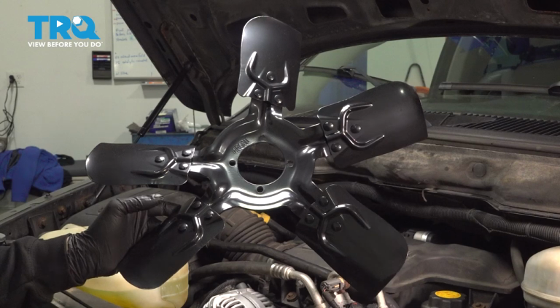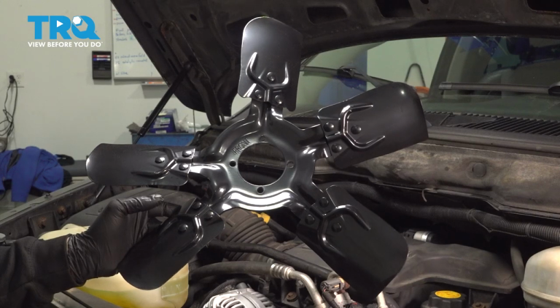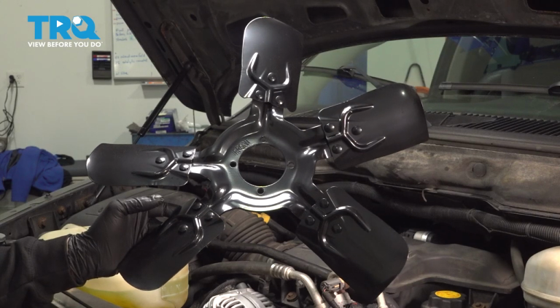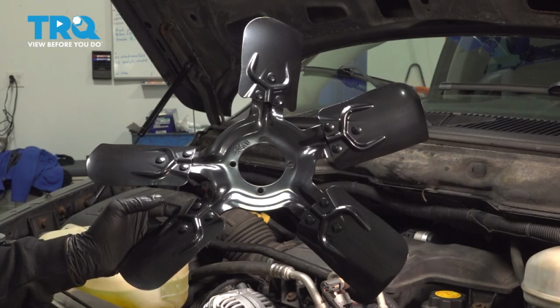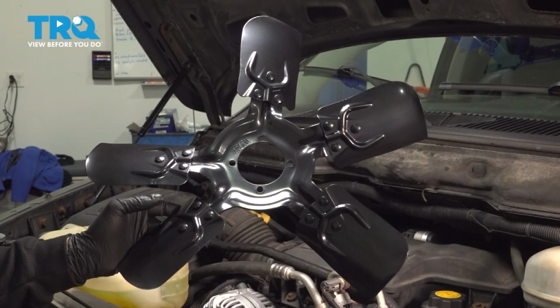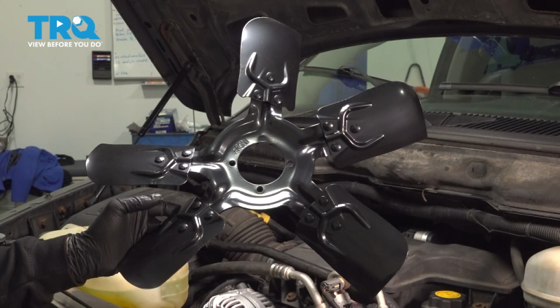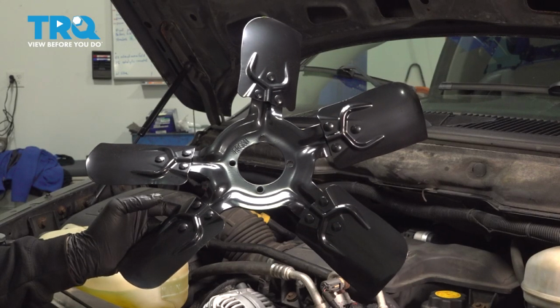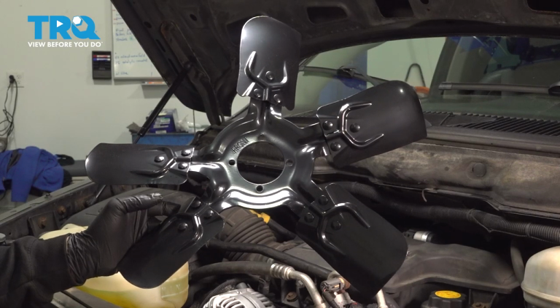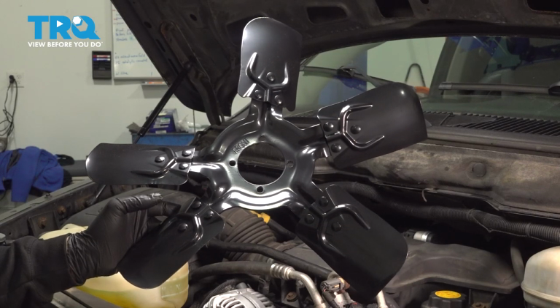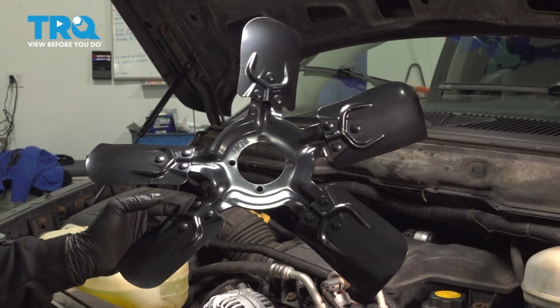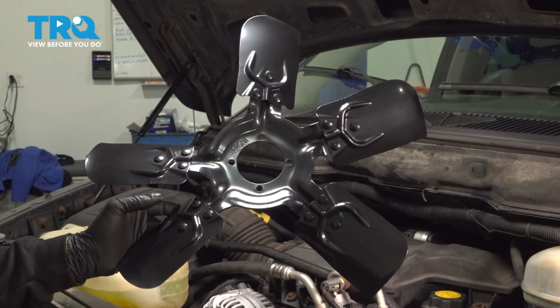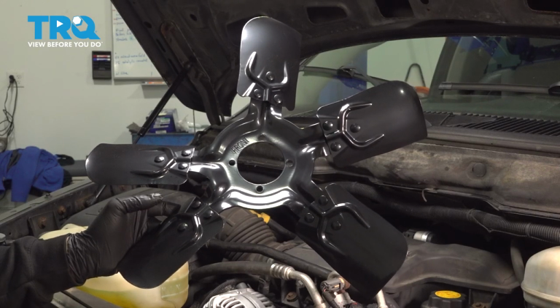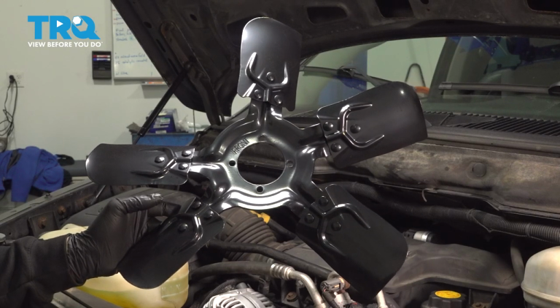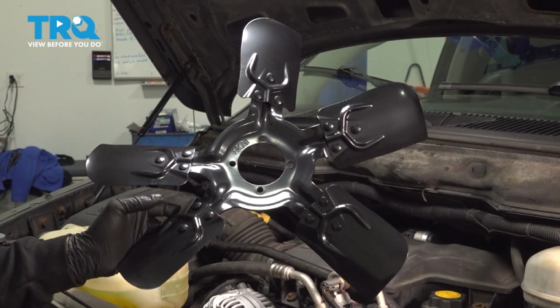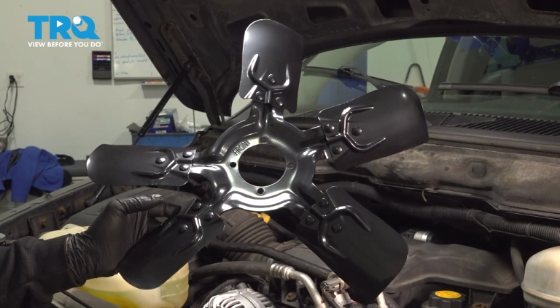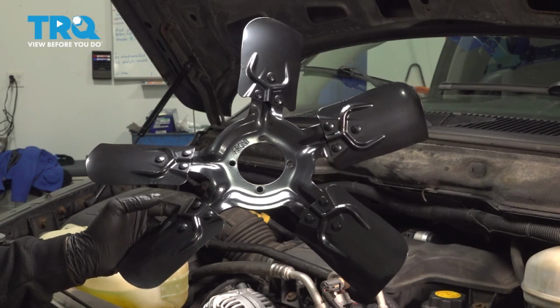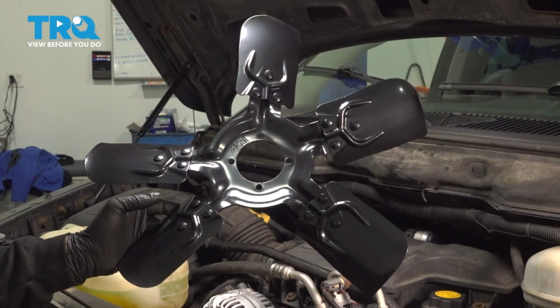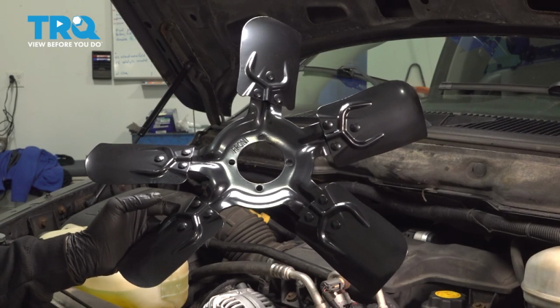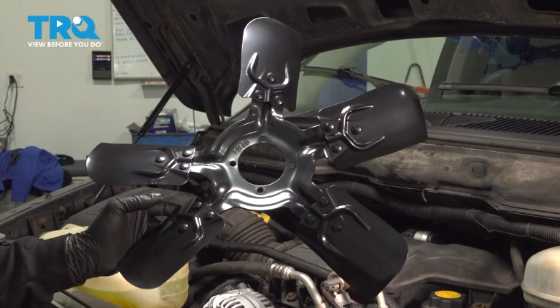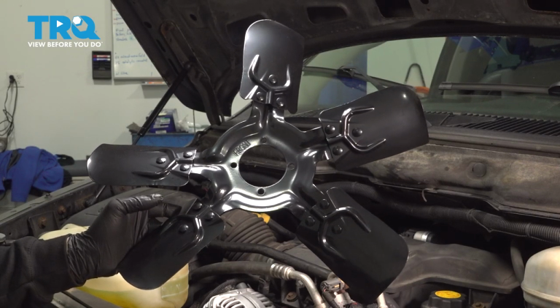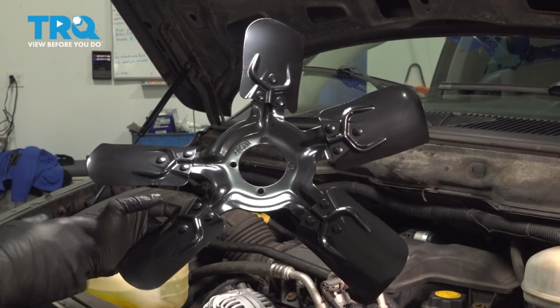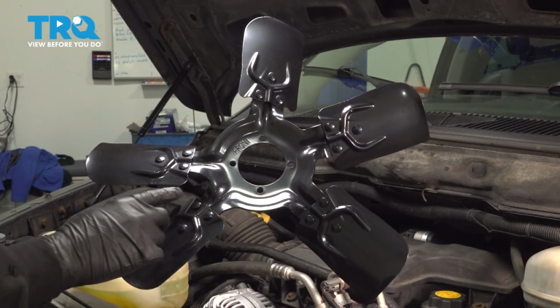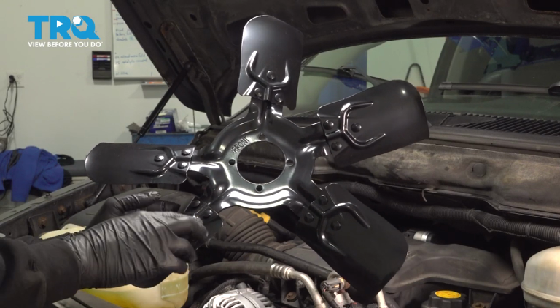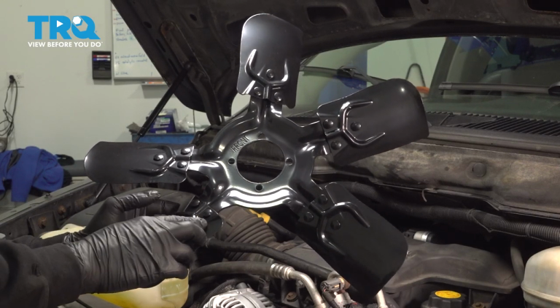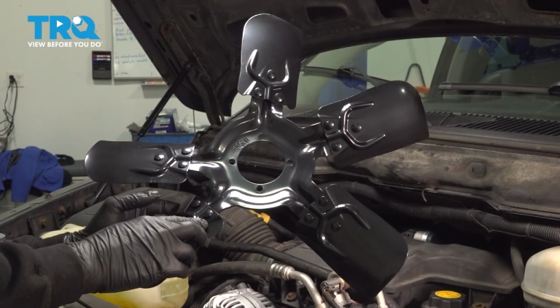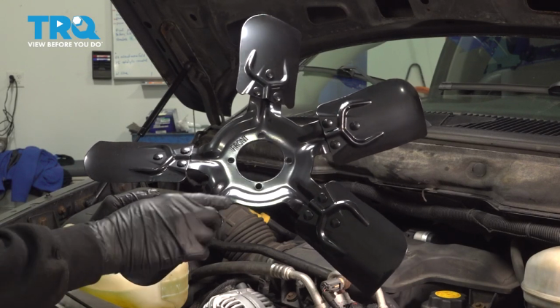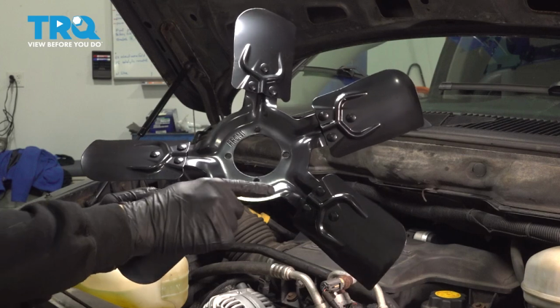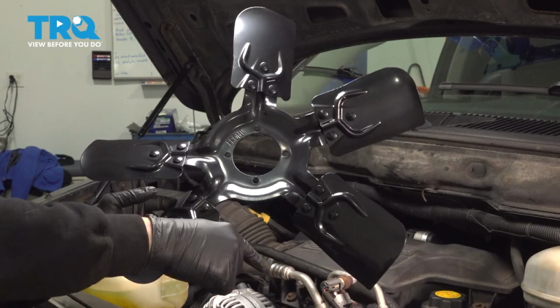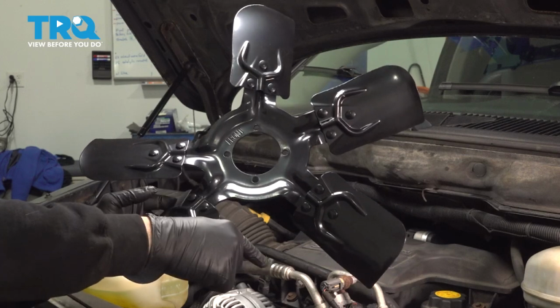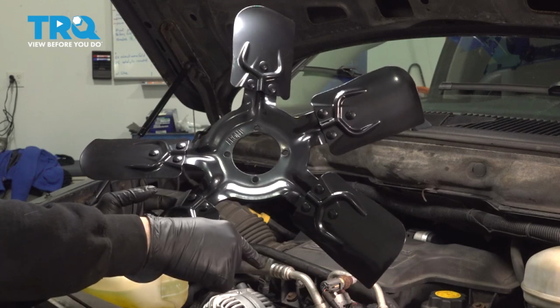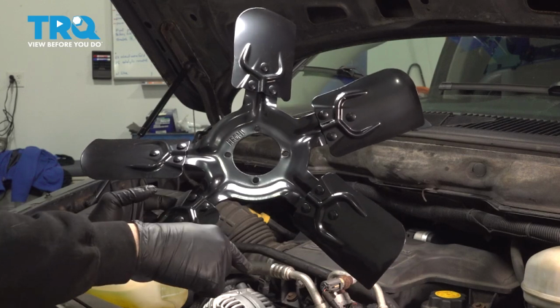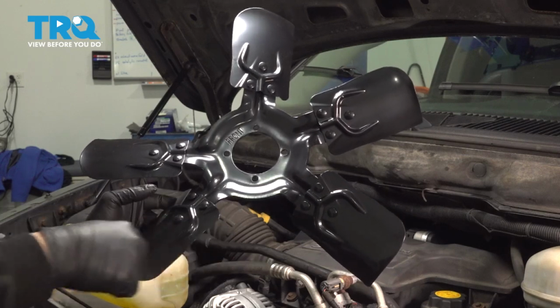In this video, we're going to show you how to replace your engine cooling fan on your Dodge Ram, located on the front of your engine.